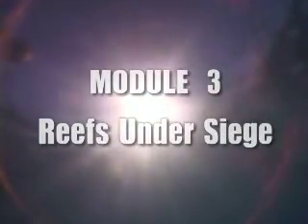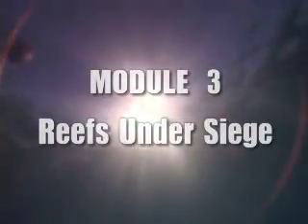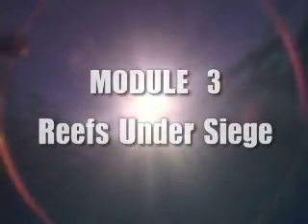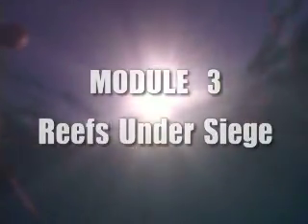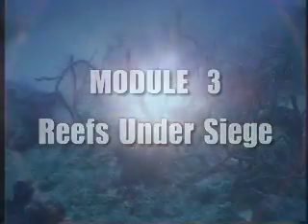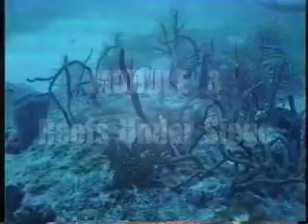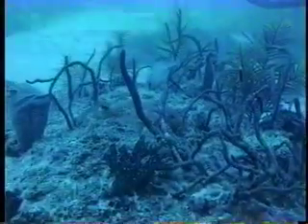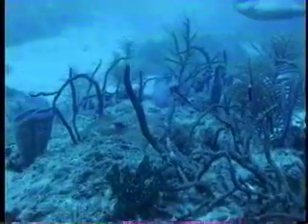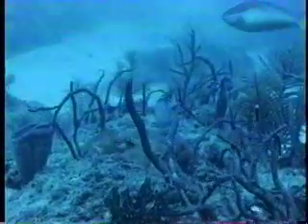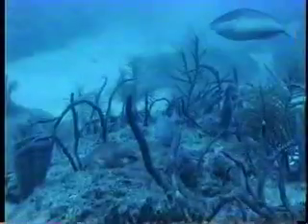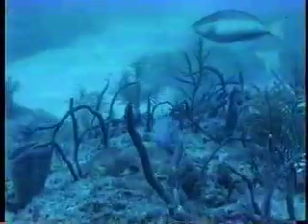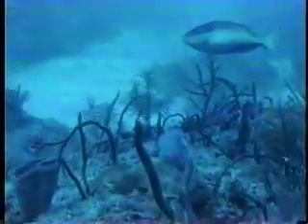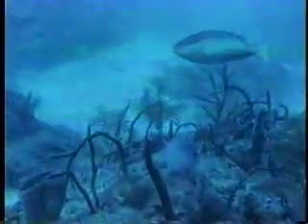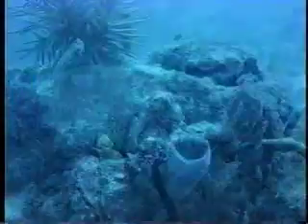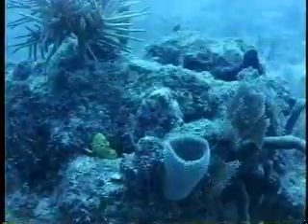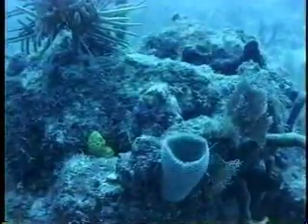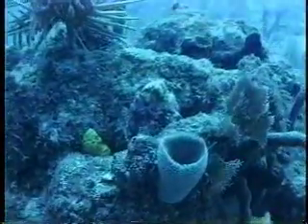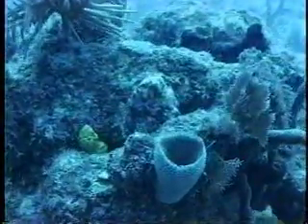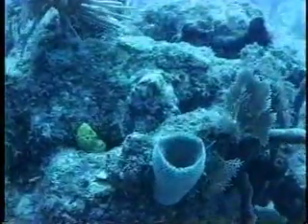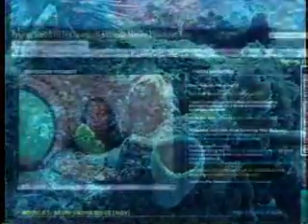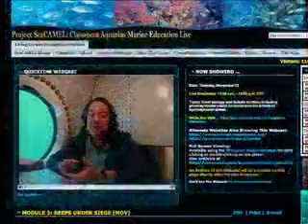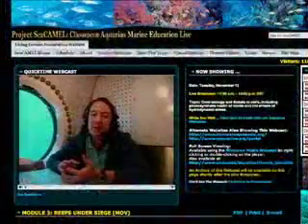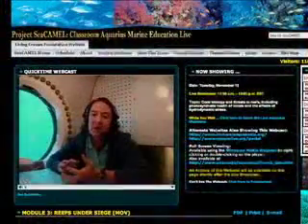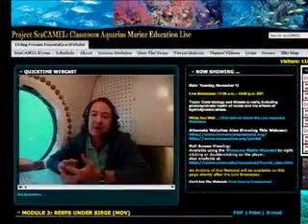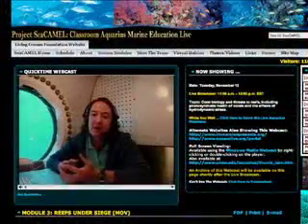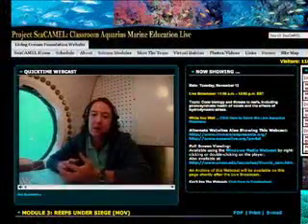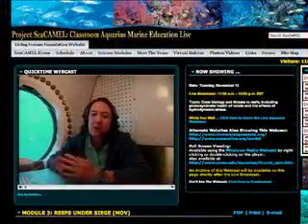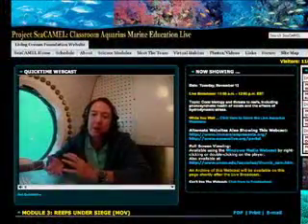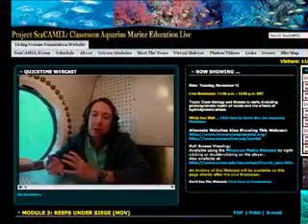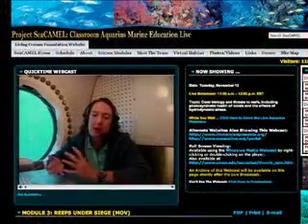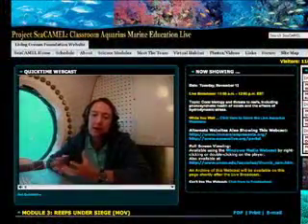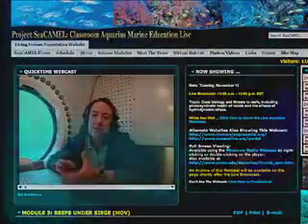Here in the Florida Keys there are many stresses on the reefs, so really we're looking at quite a degraded reef.